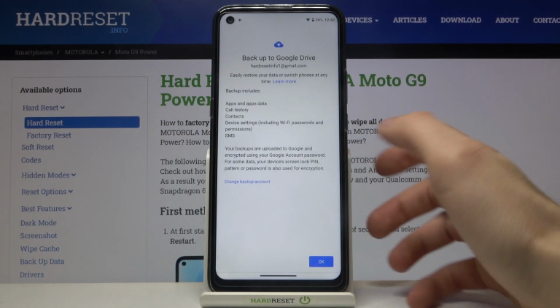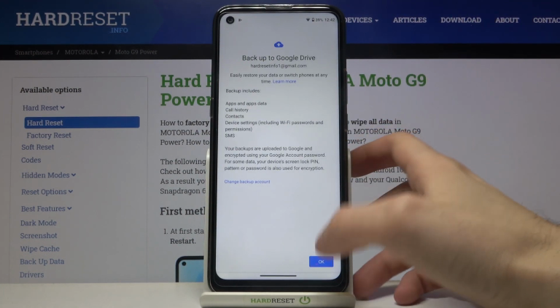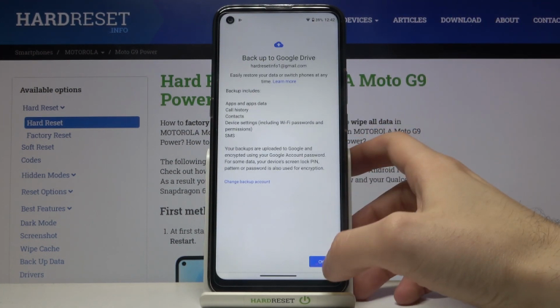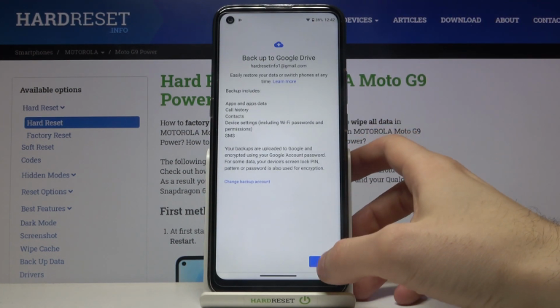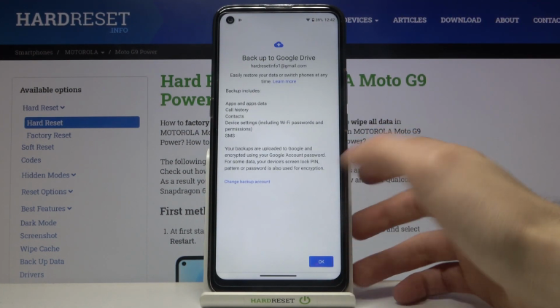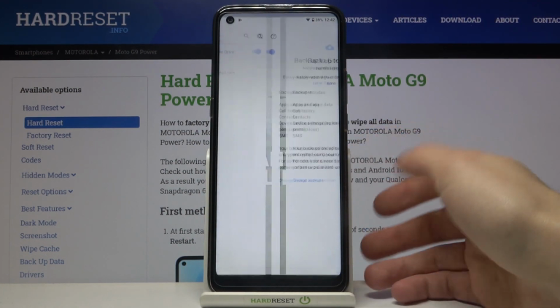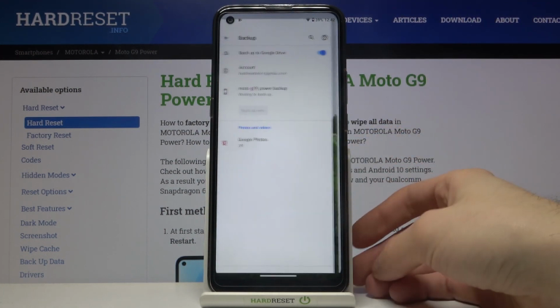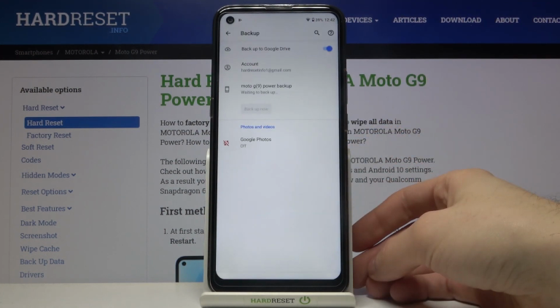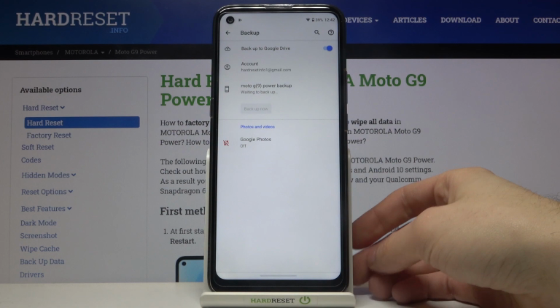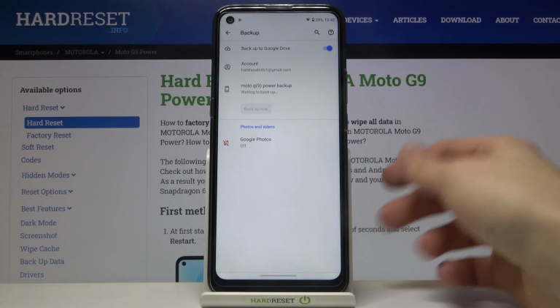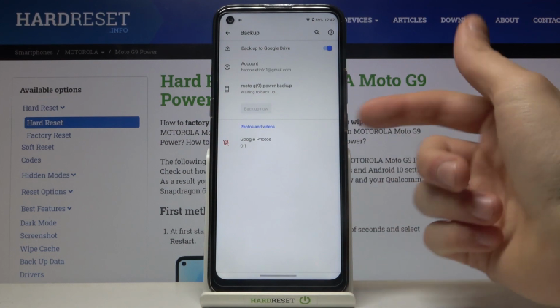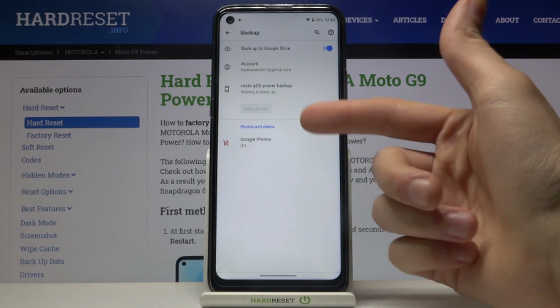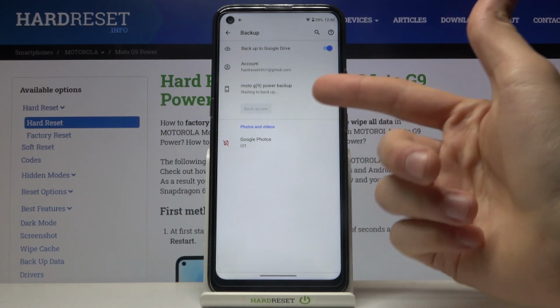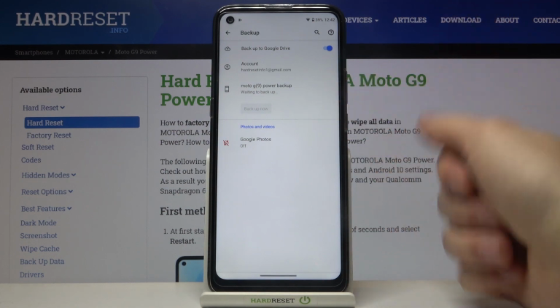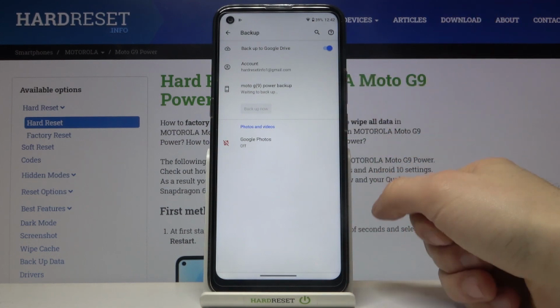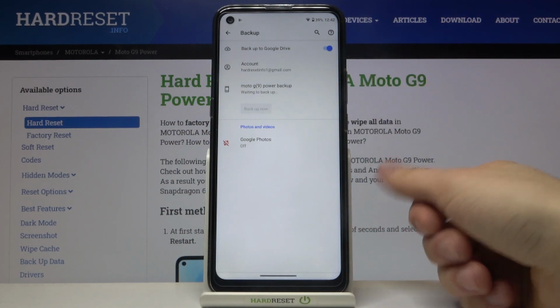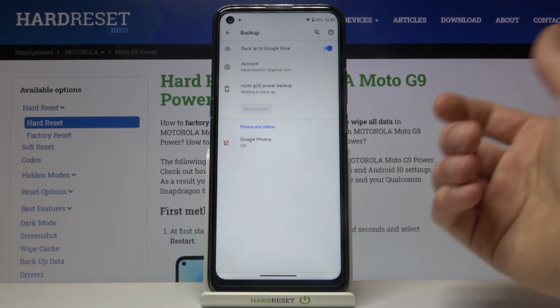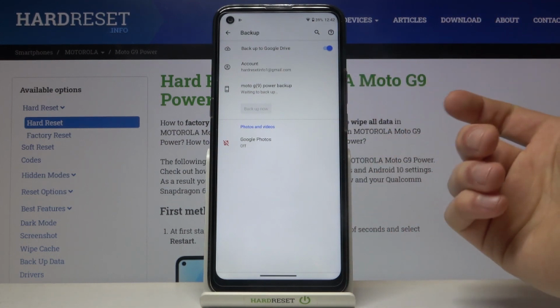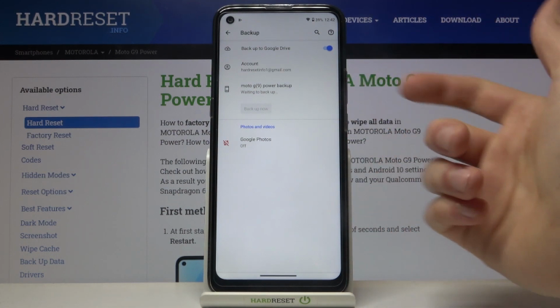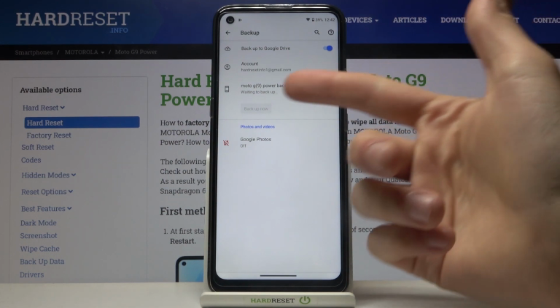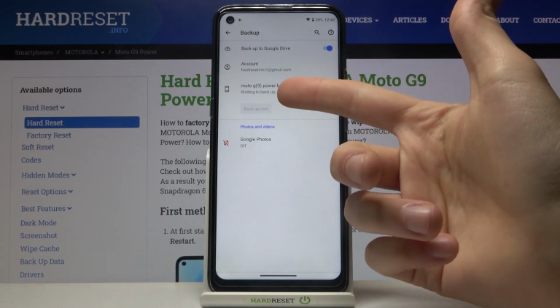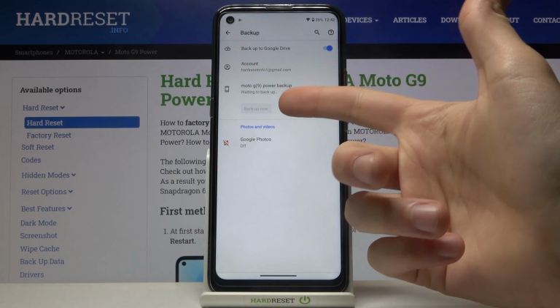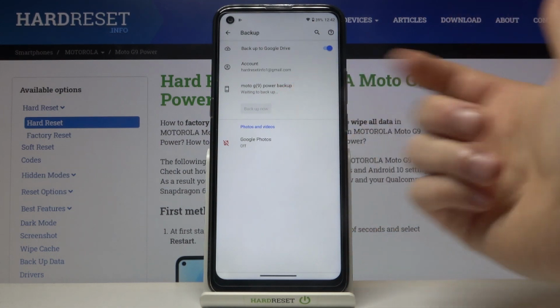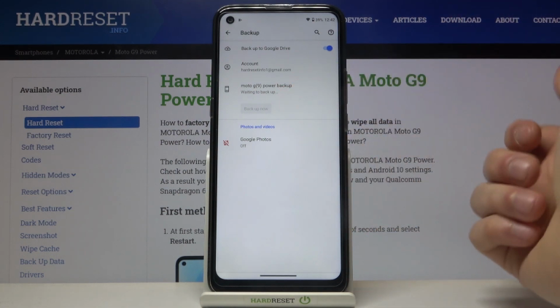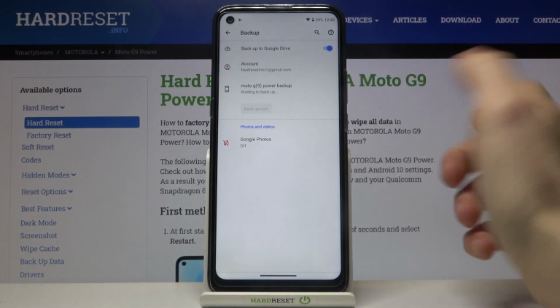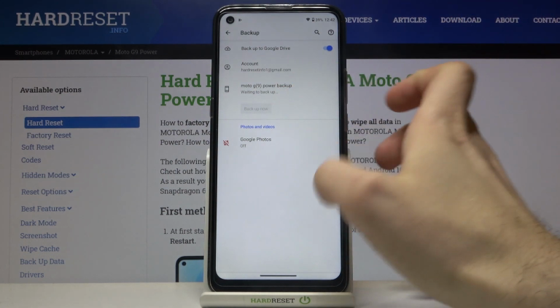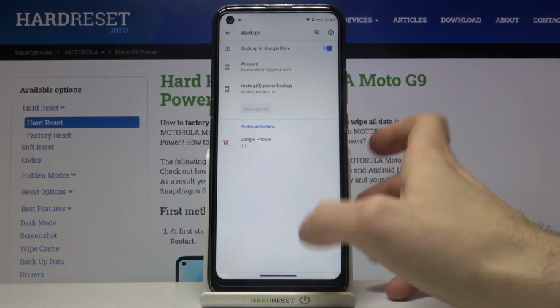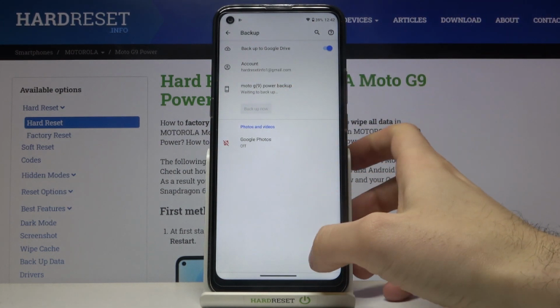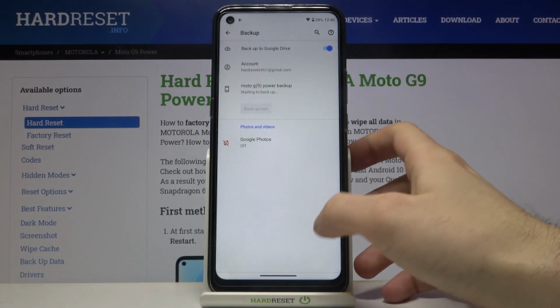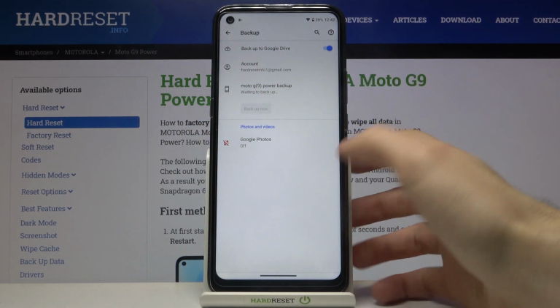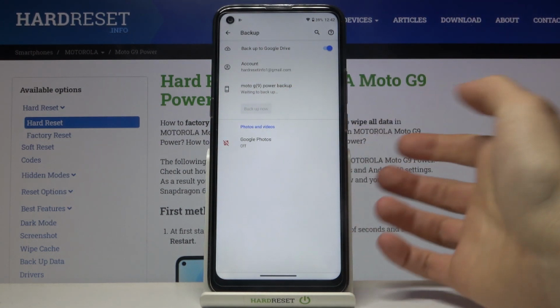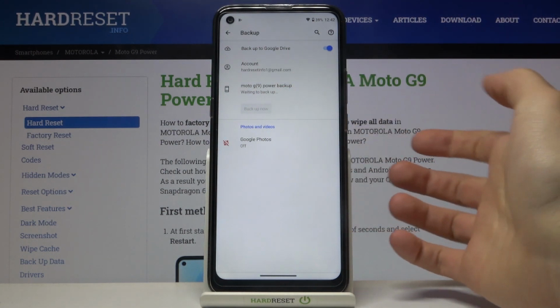And now your device will be ready for the backup. Just tap backup now and the backup will start.